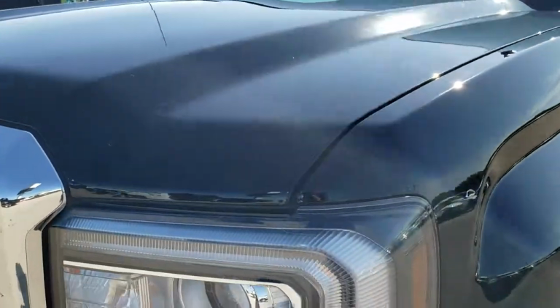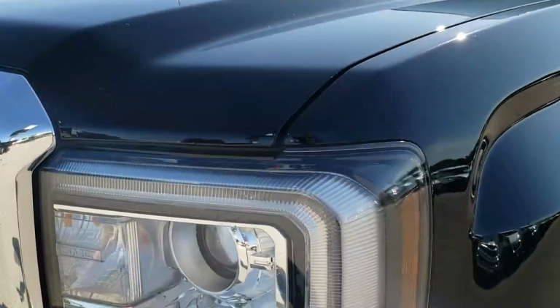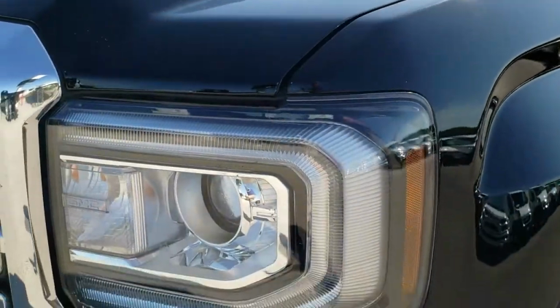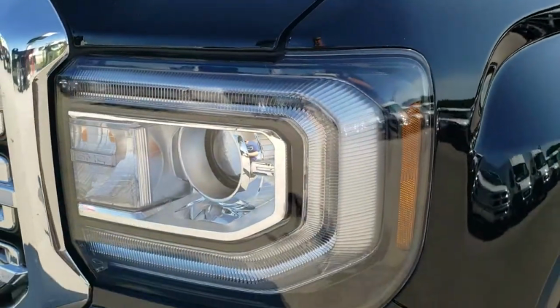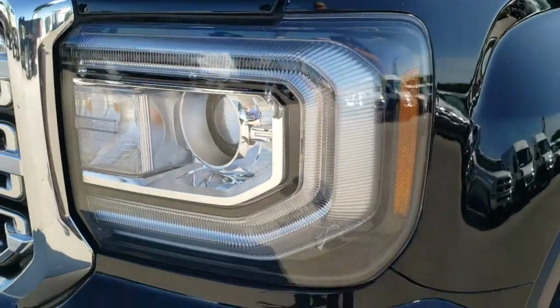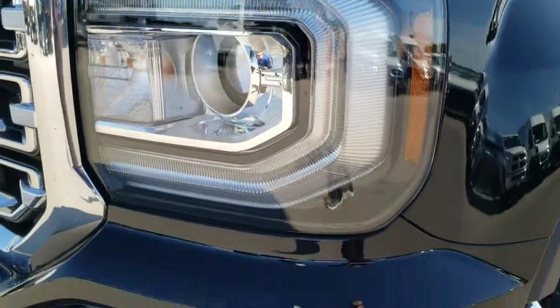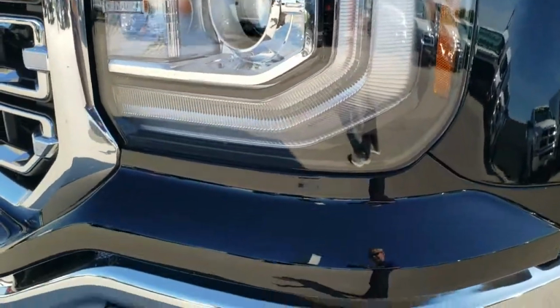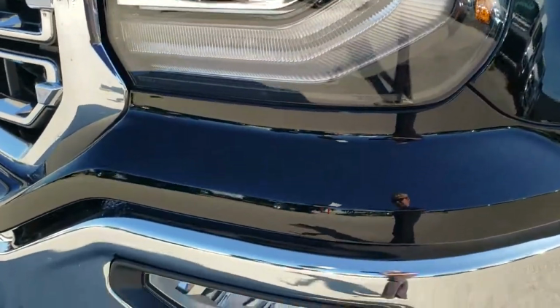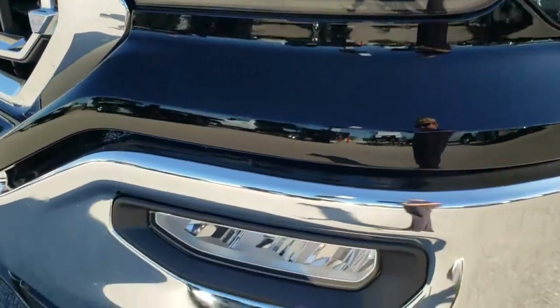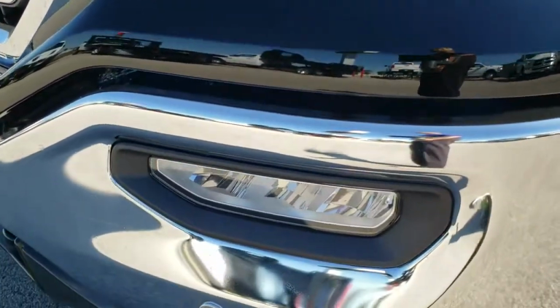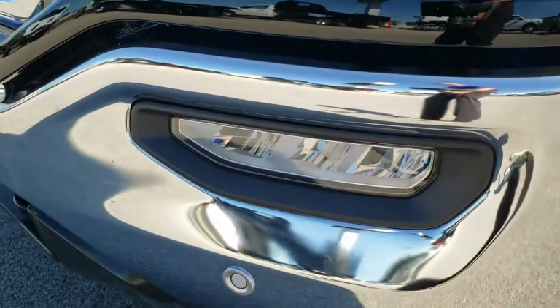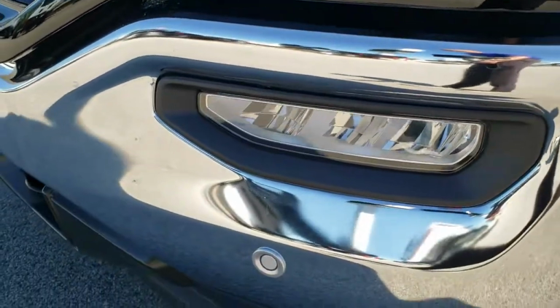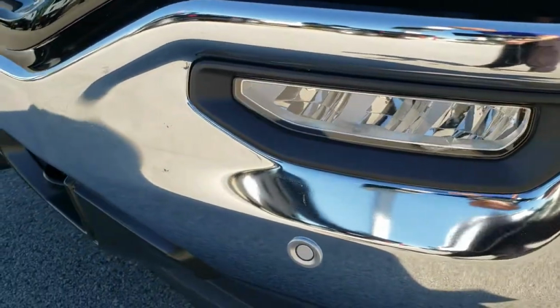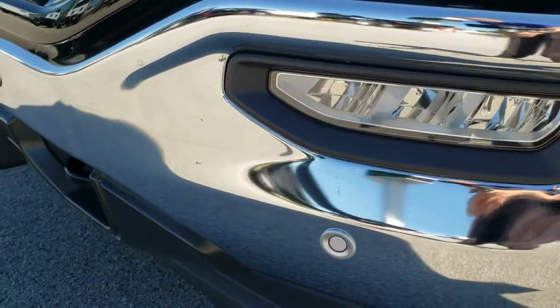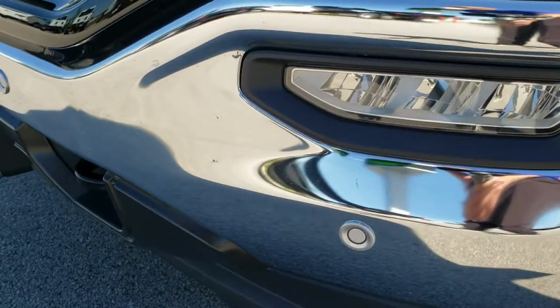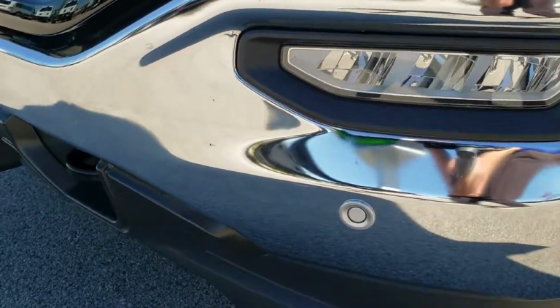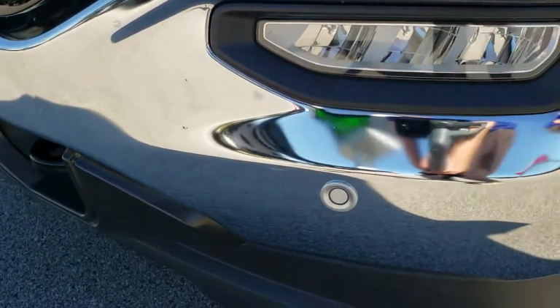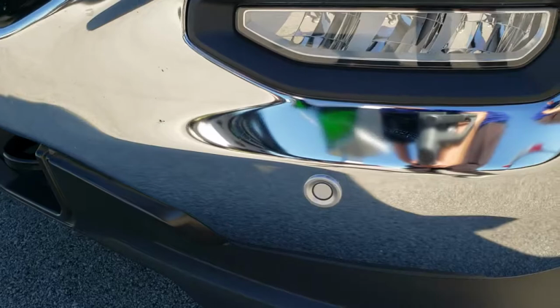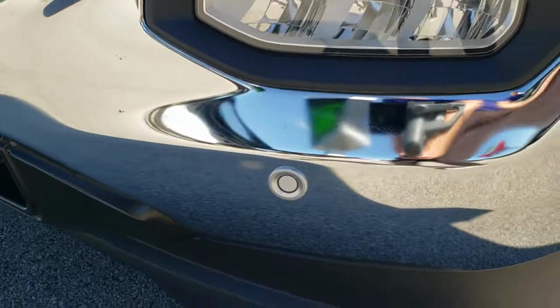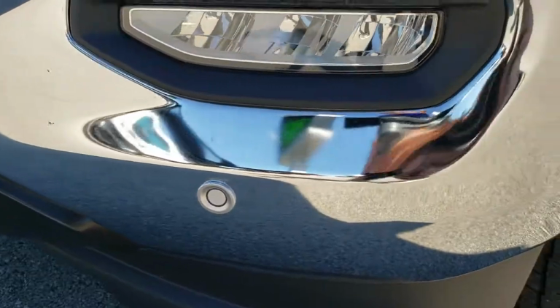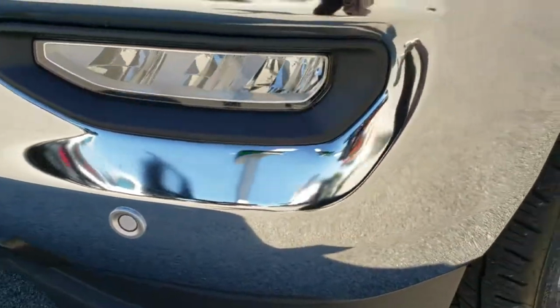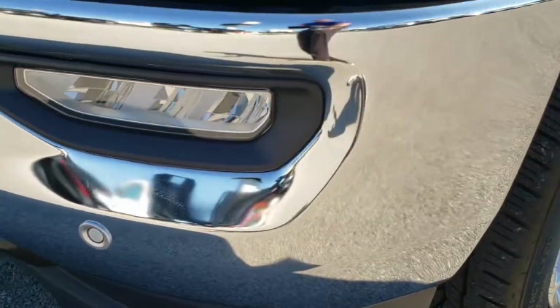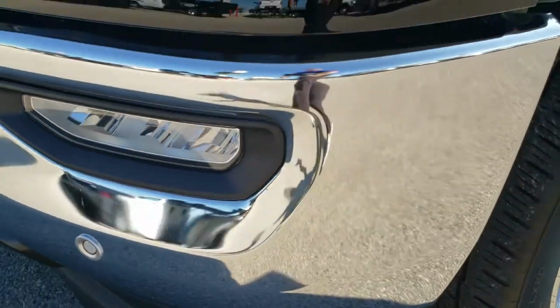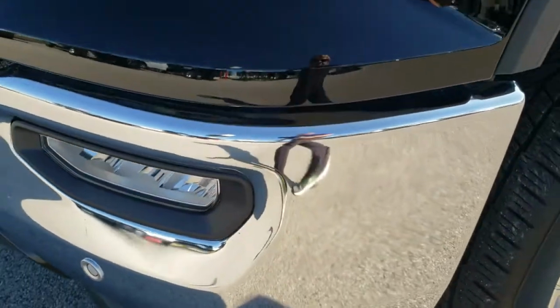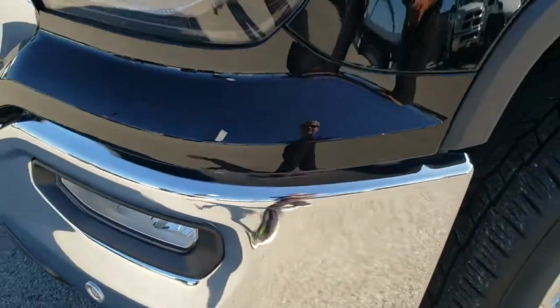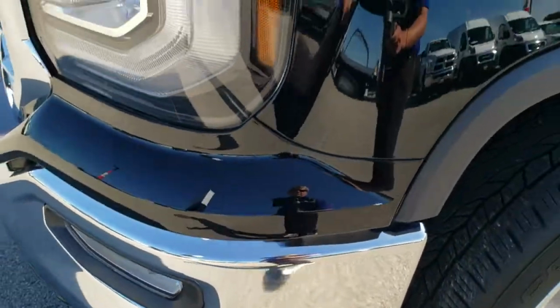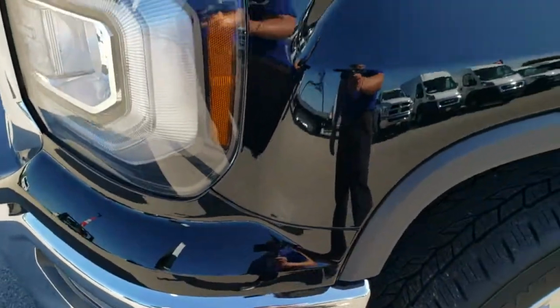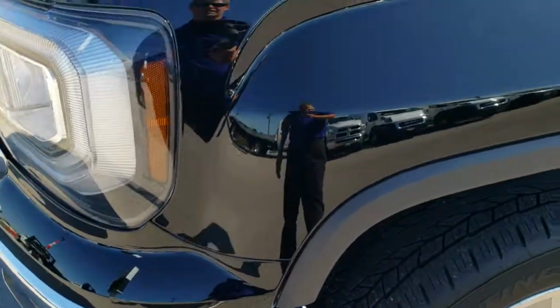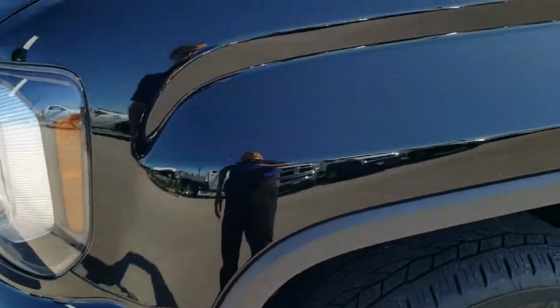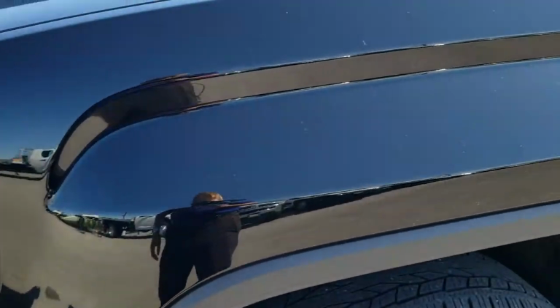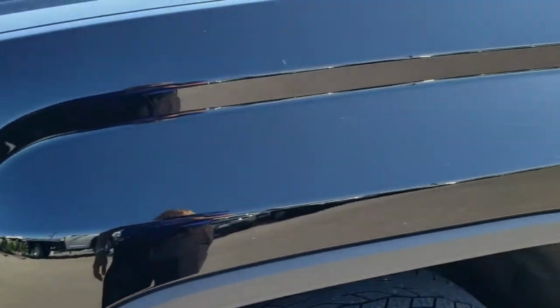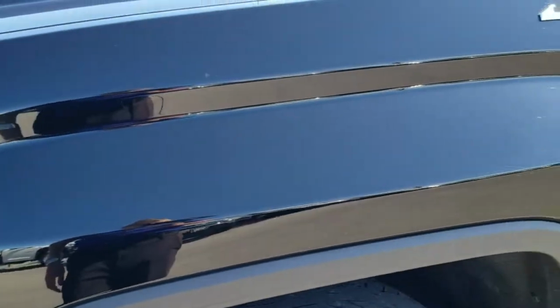You get the LED running lights, projector lamp headlamps, and LED fog lamps. Front bumper parking sensors. Onyx black is the color.